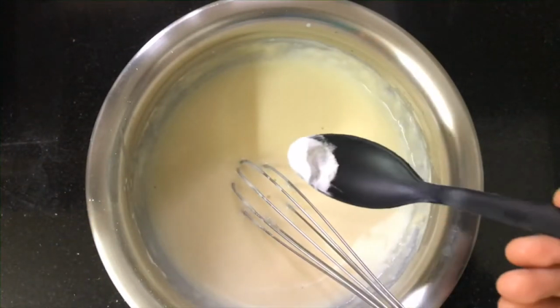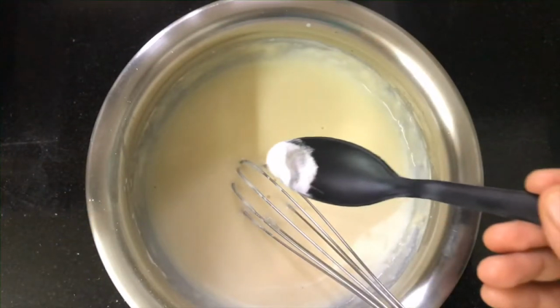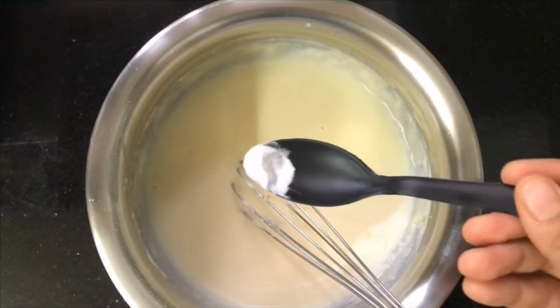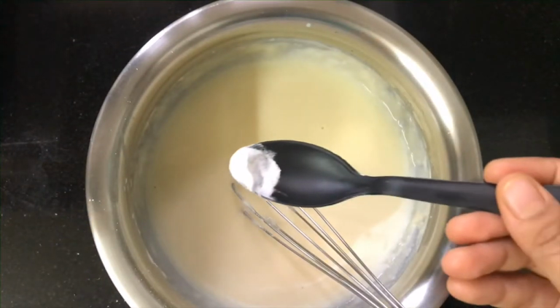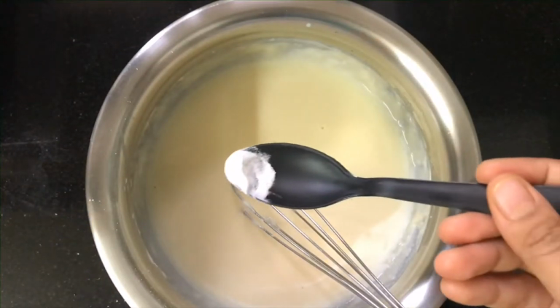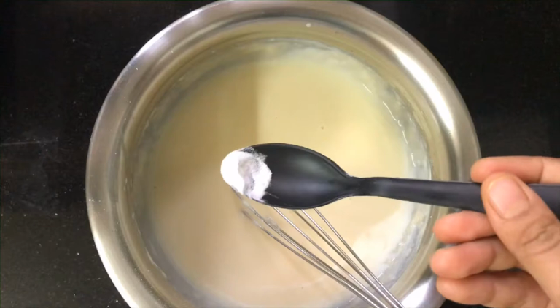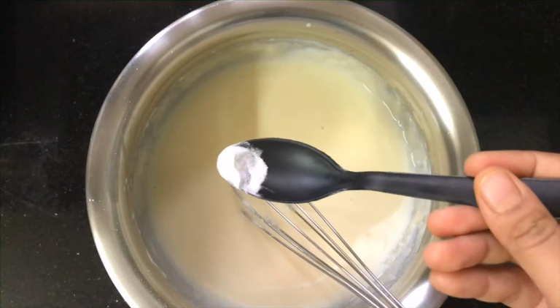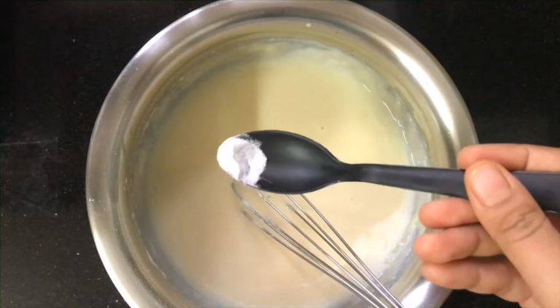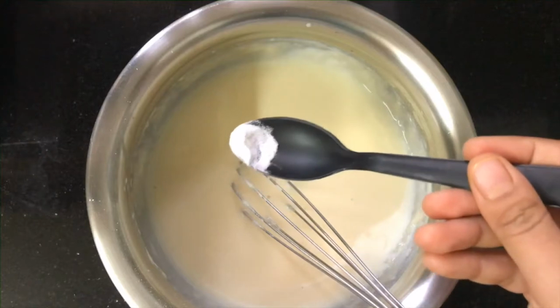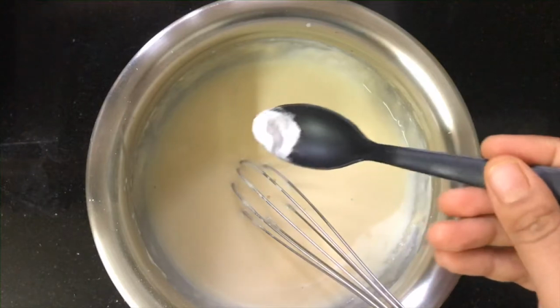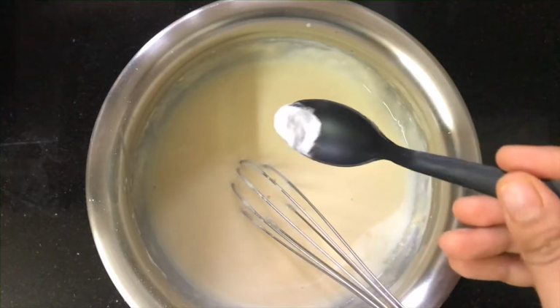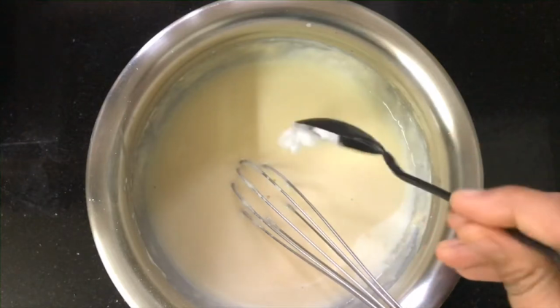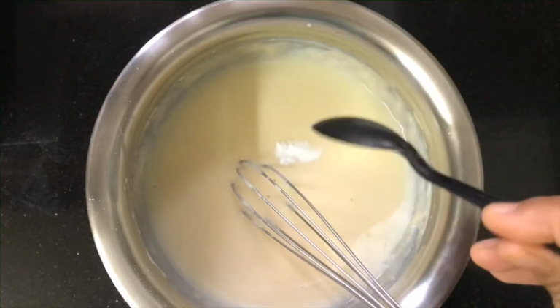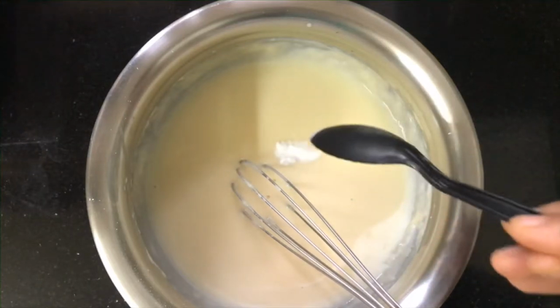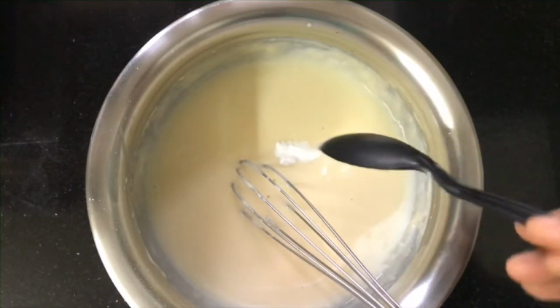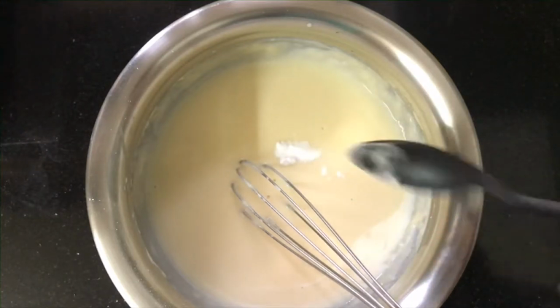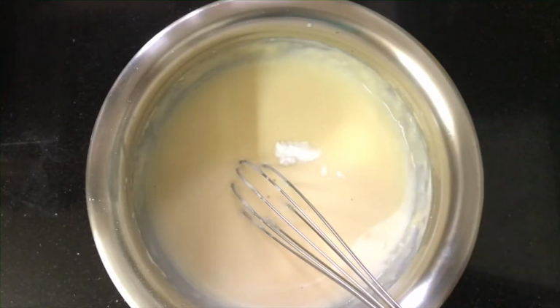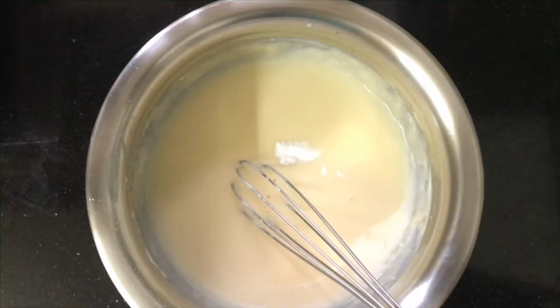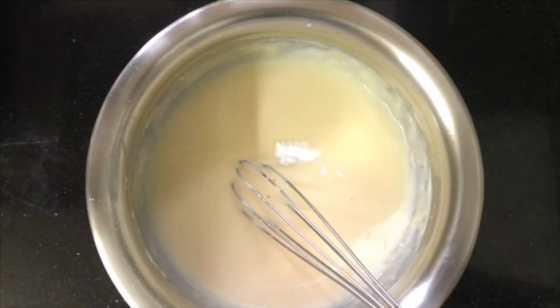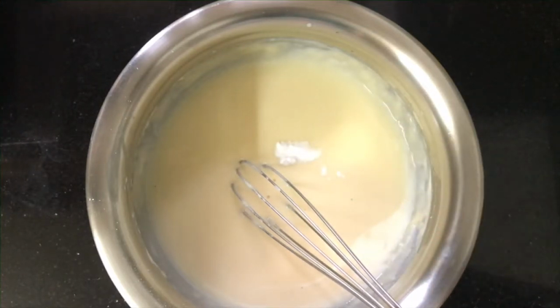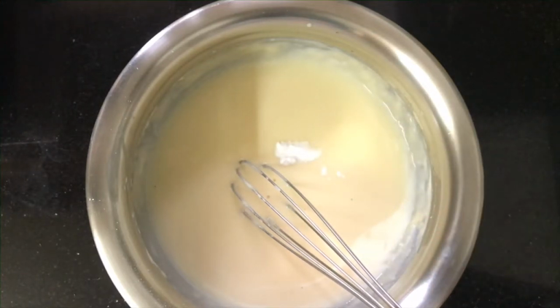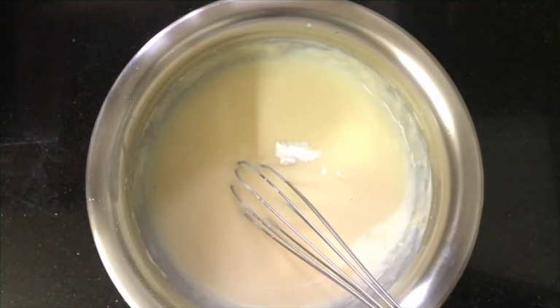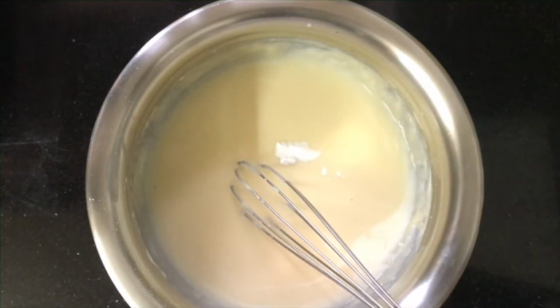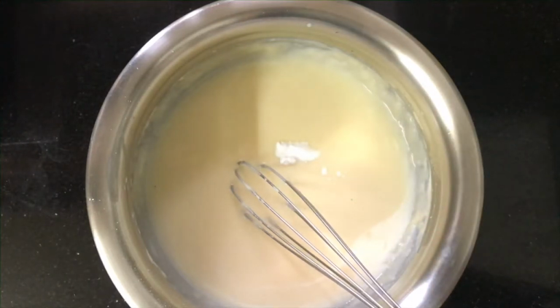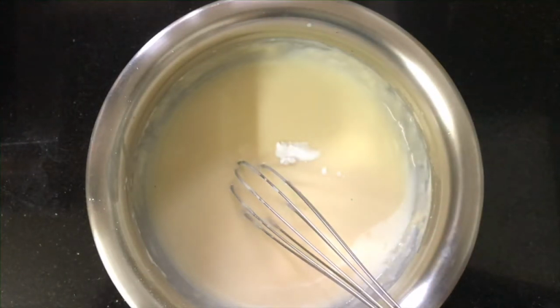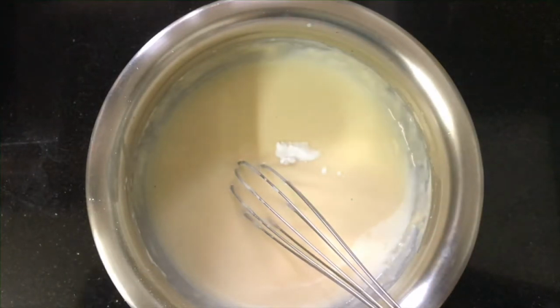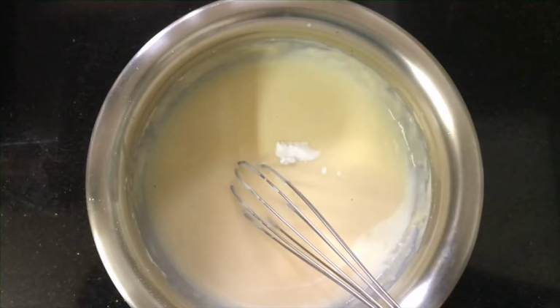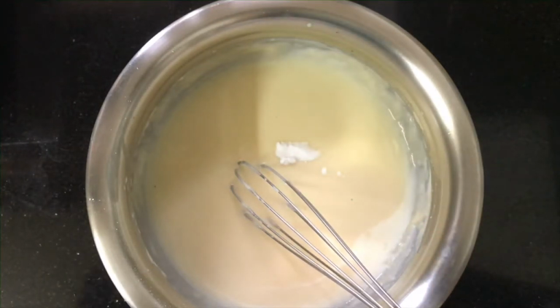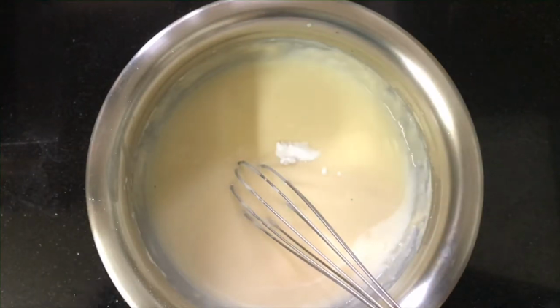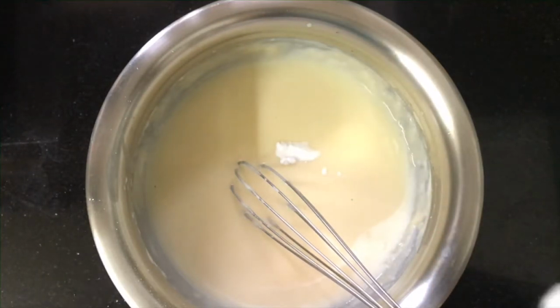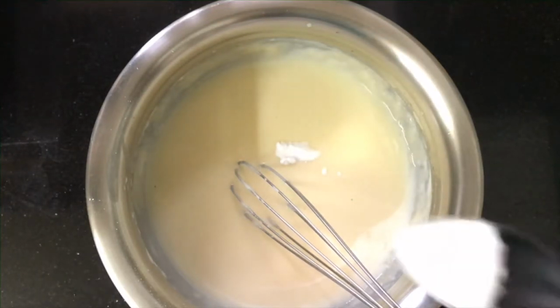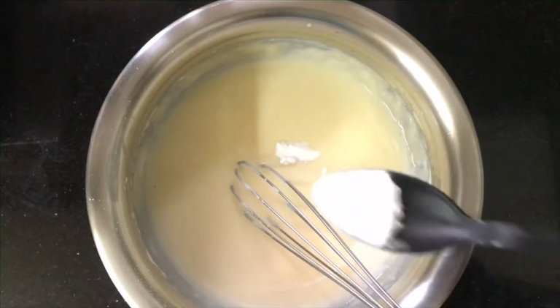Now we will add one pinch of baking soda and half a teaspoon of baking powder.